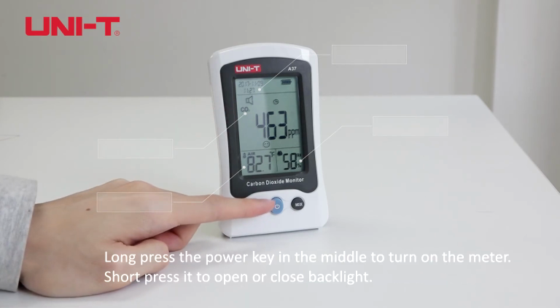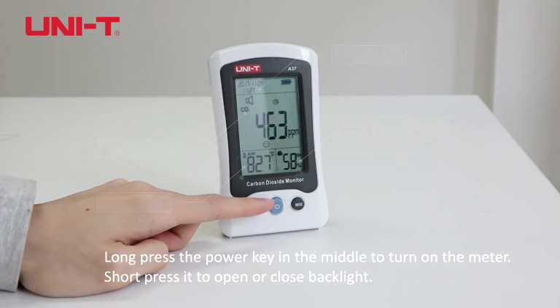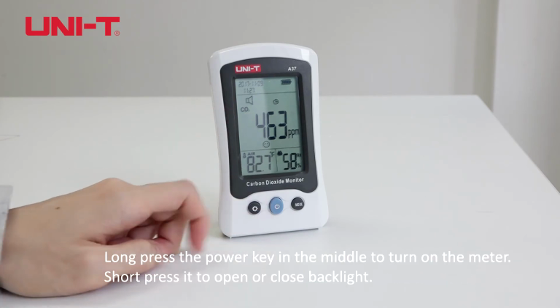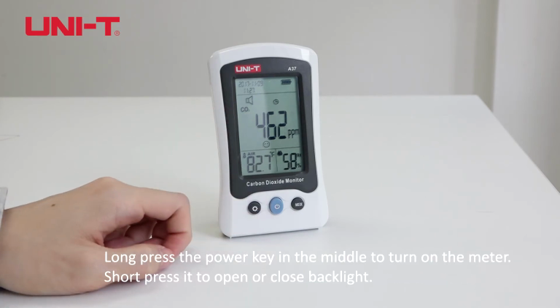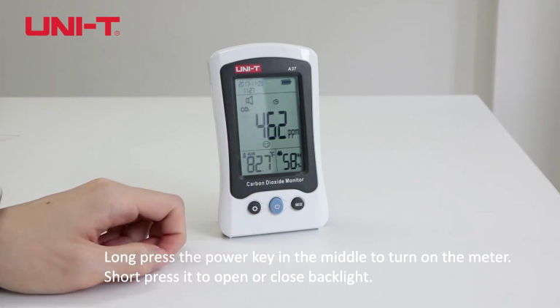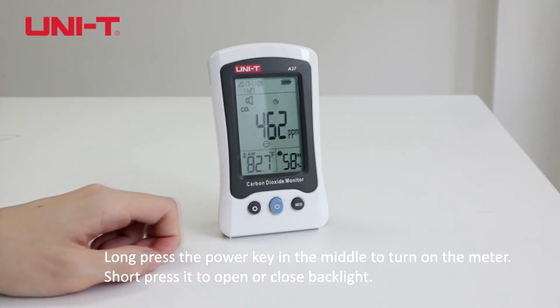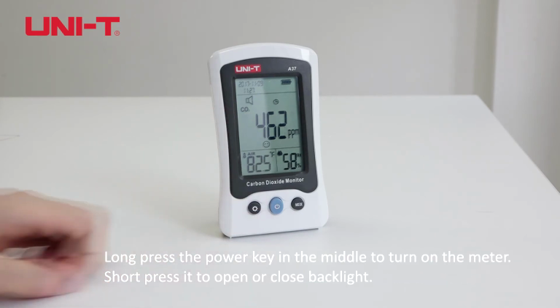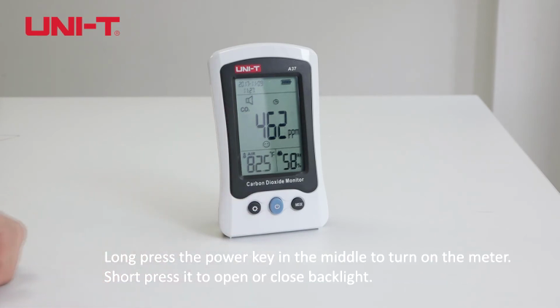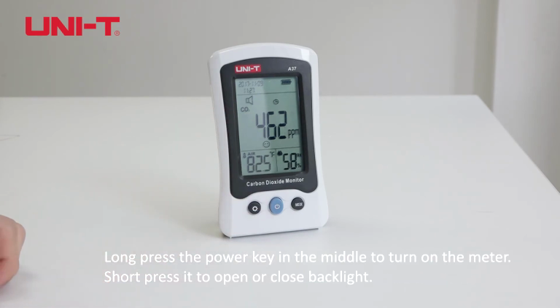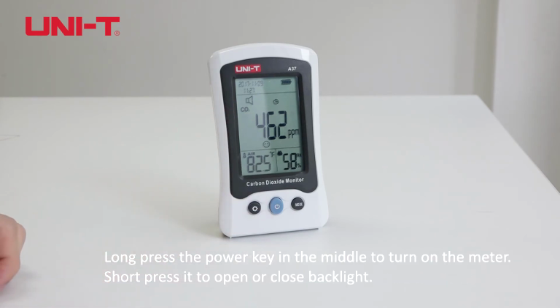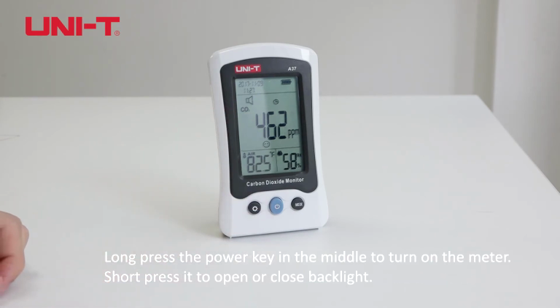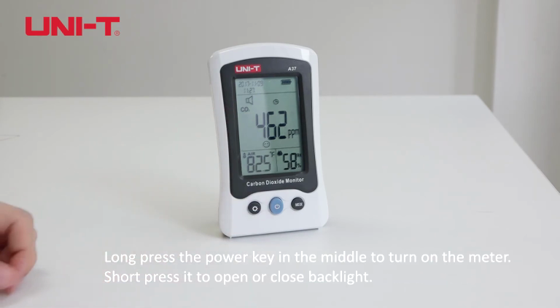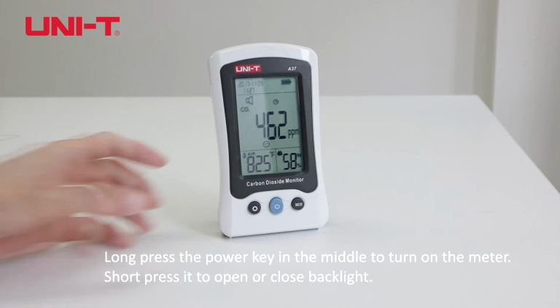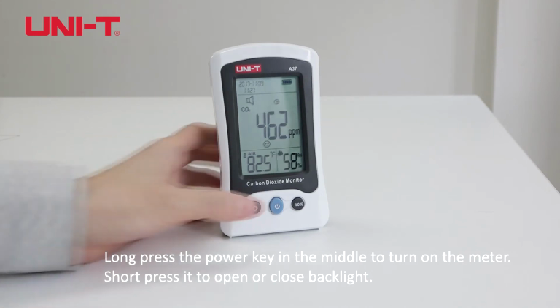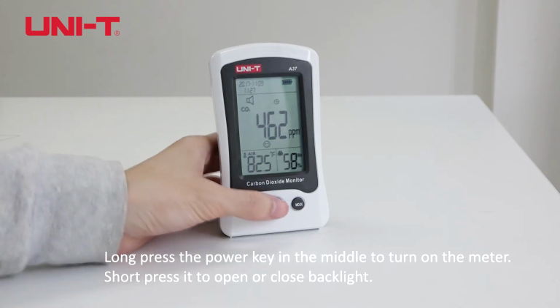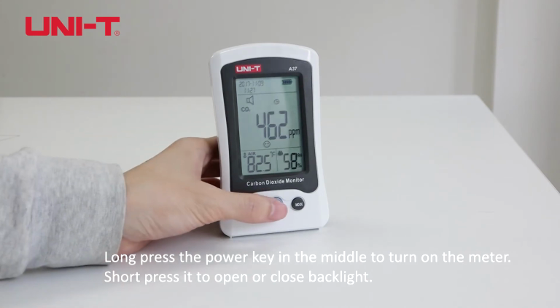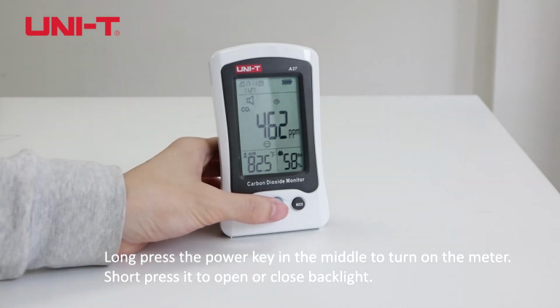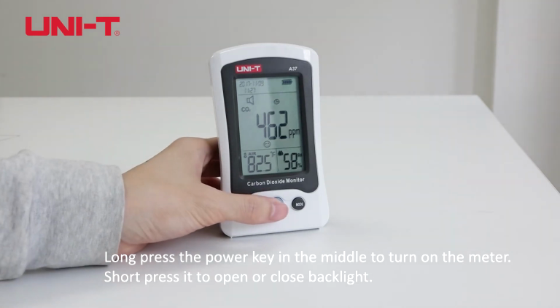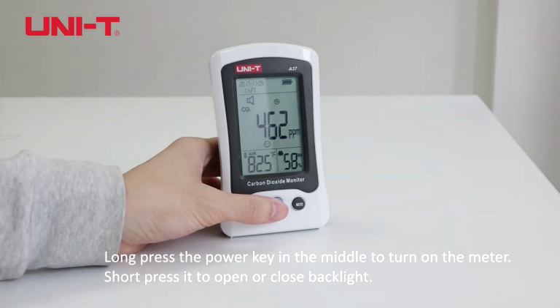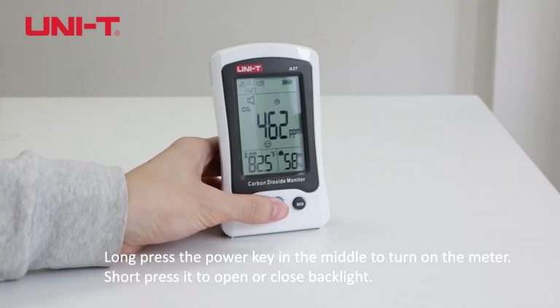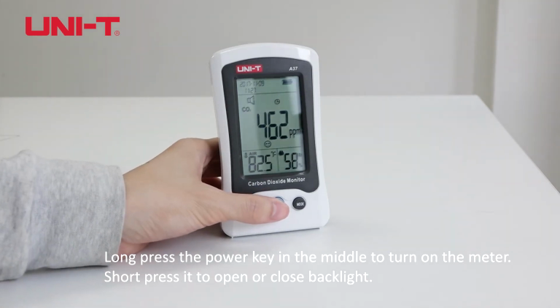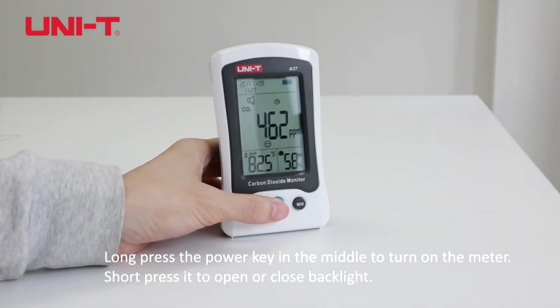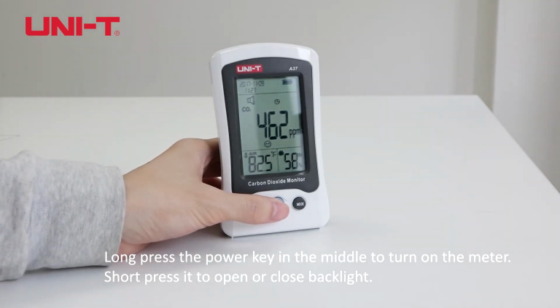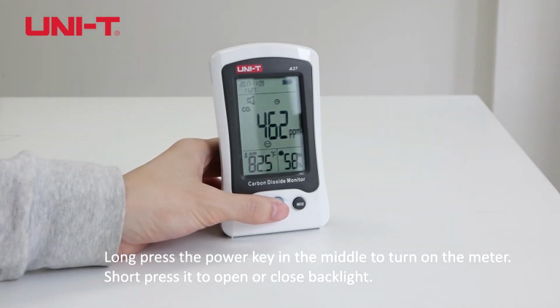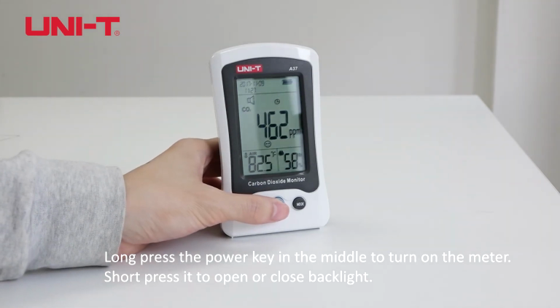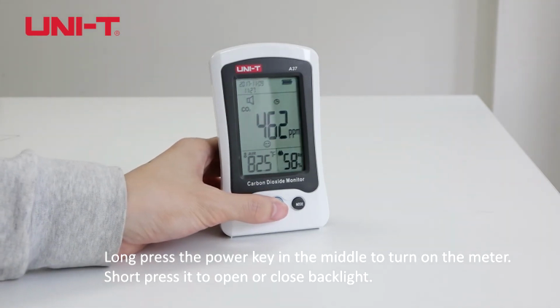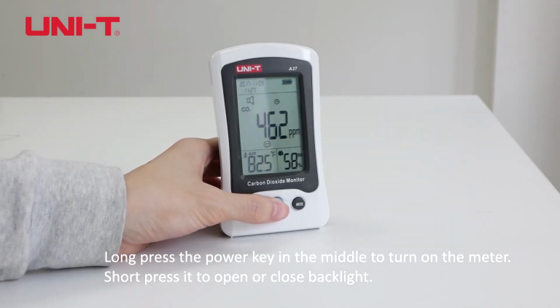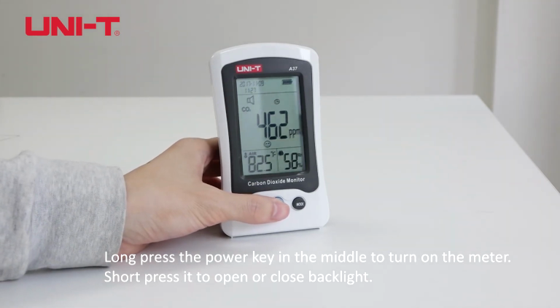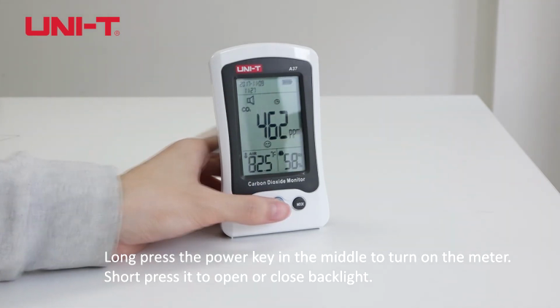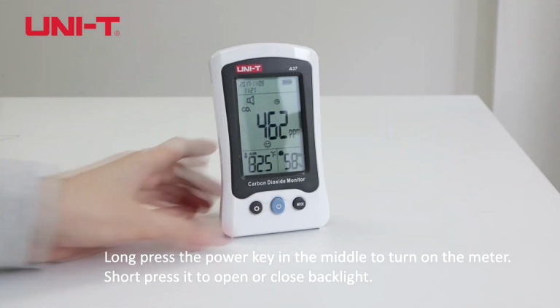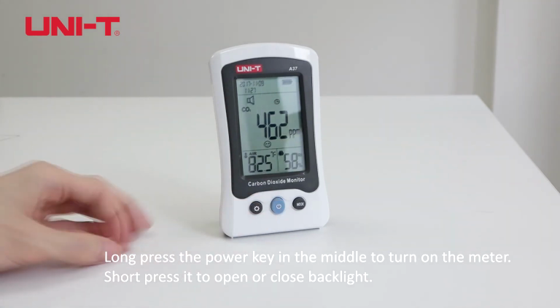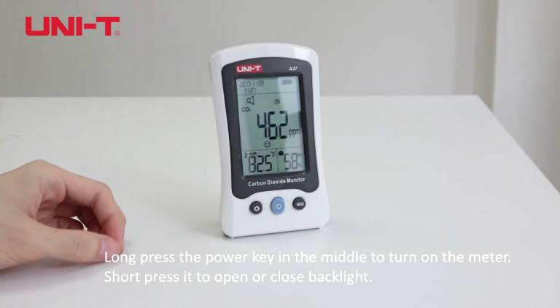Long press the power key in the middle to turn on the meter. Short press it to open or close the backlight.